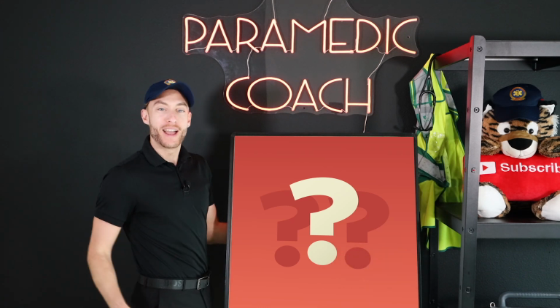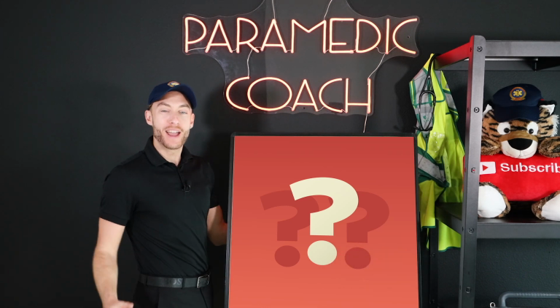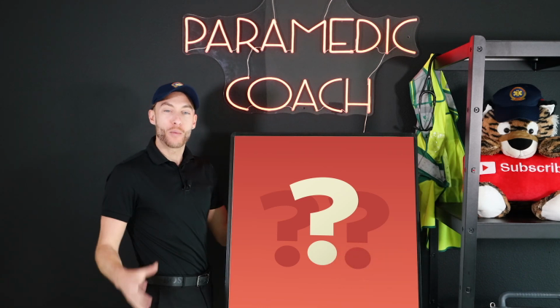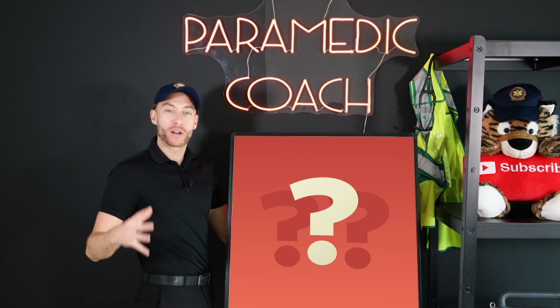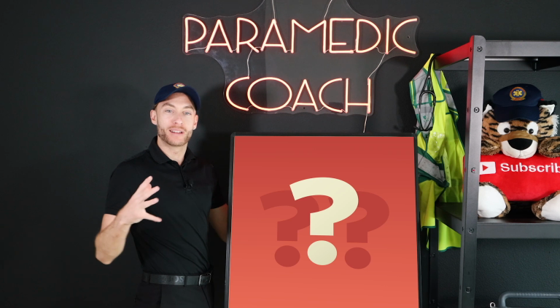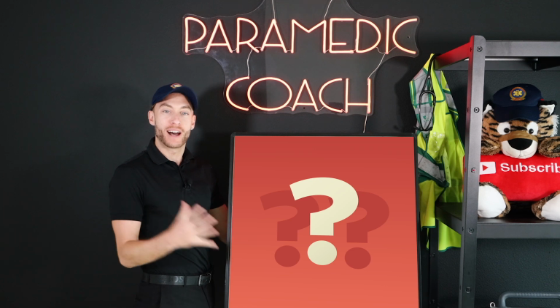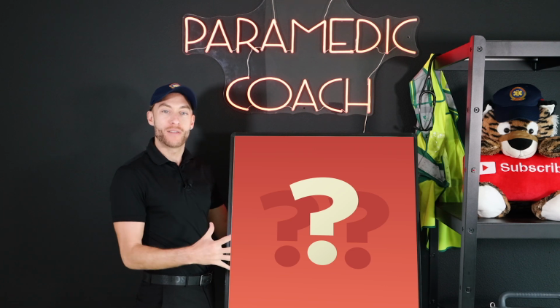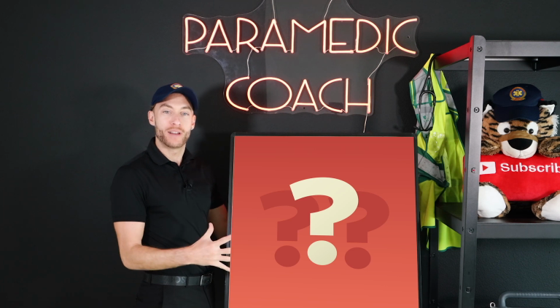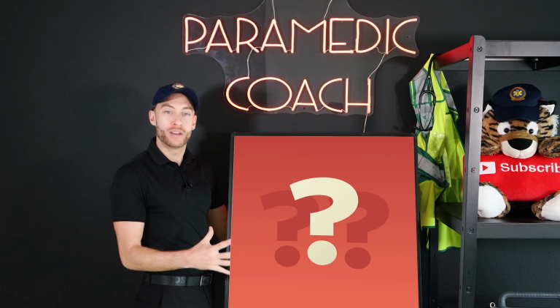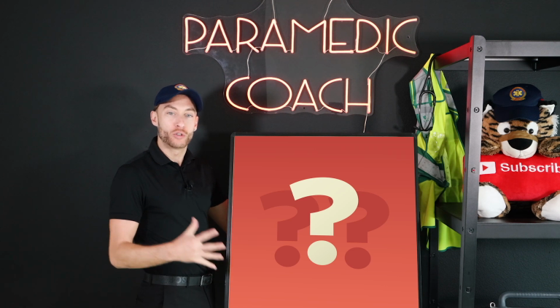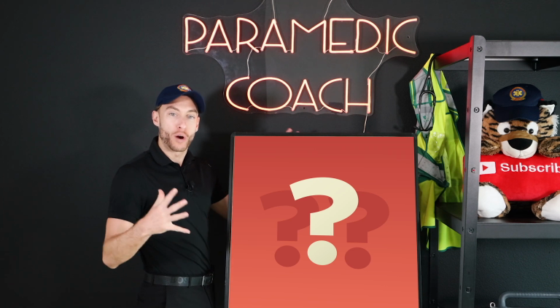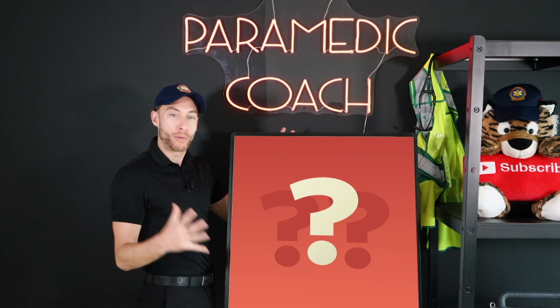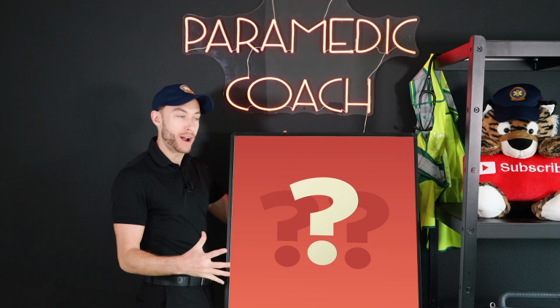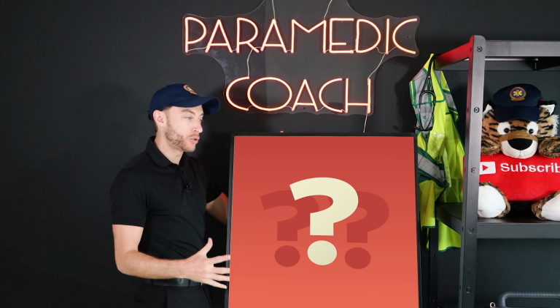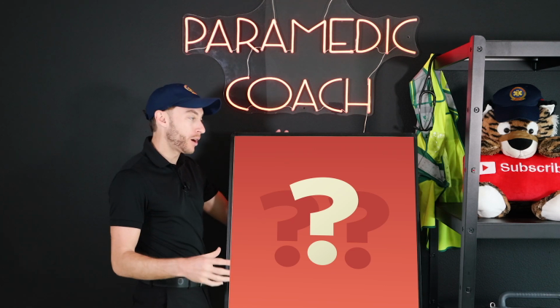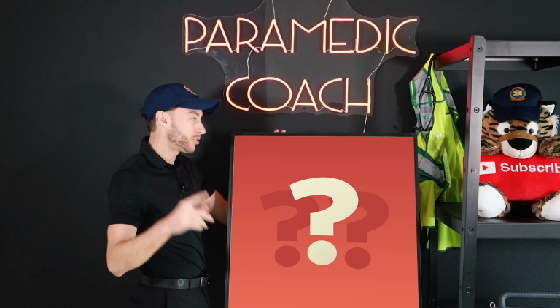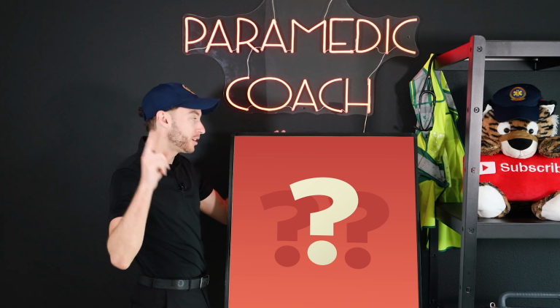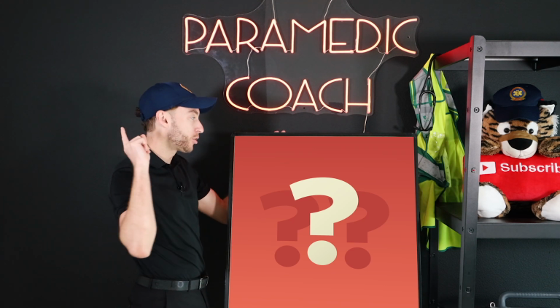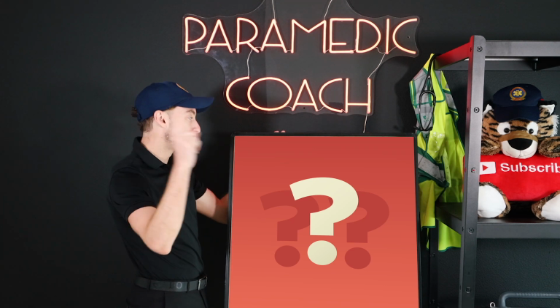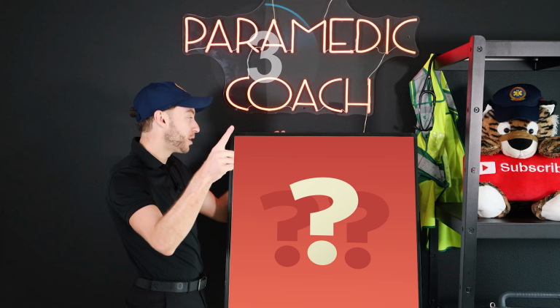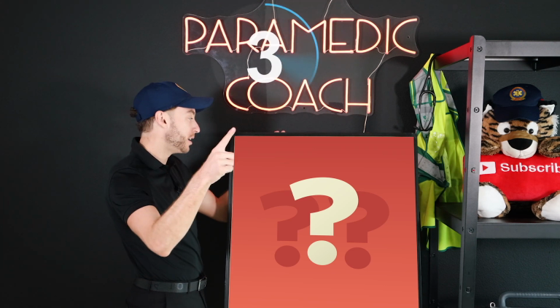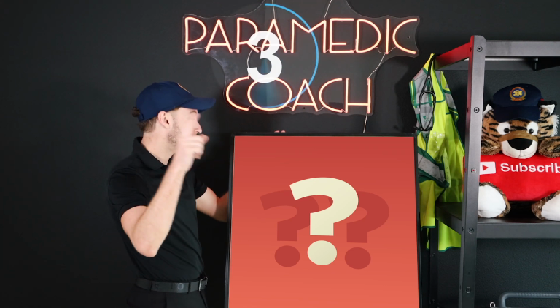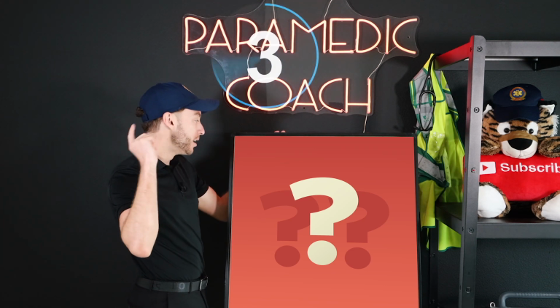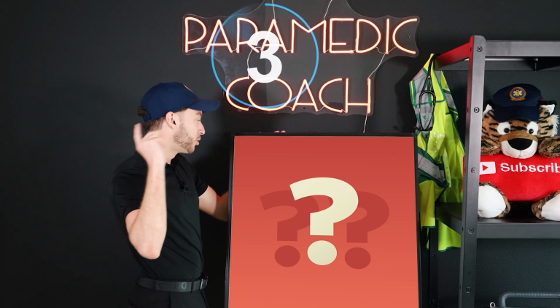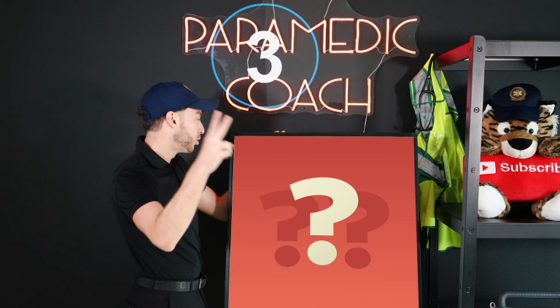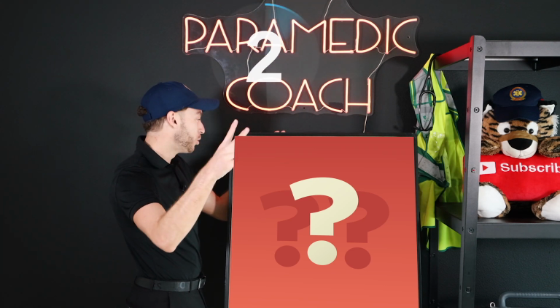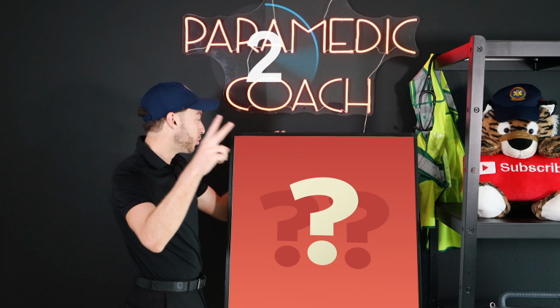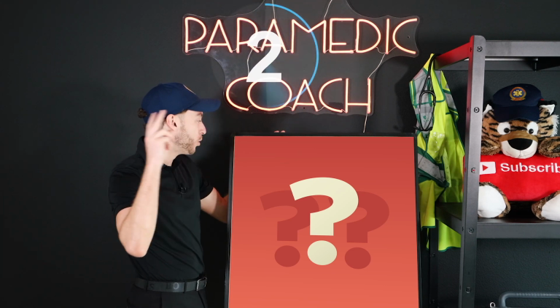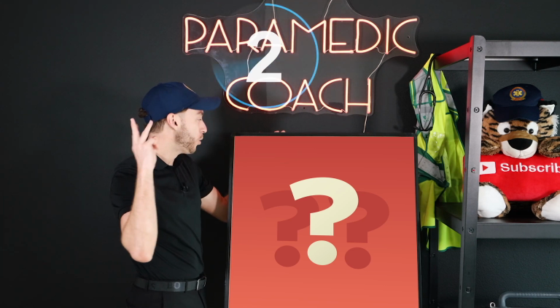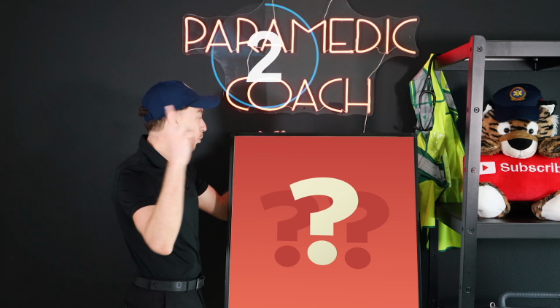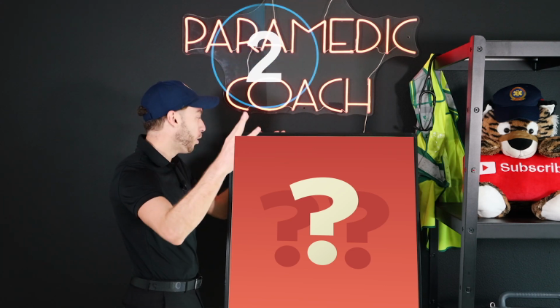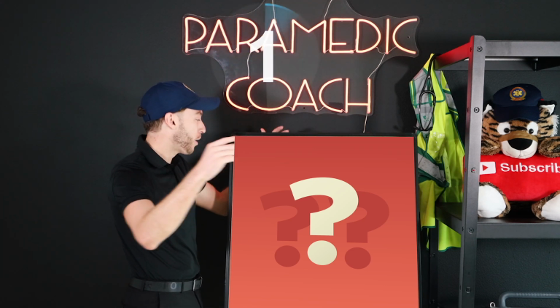And we're going to dive in to our practice question in three, two, one.